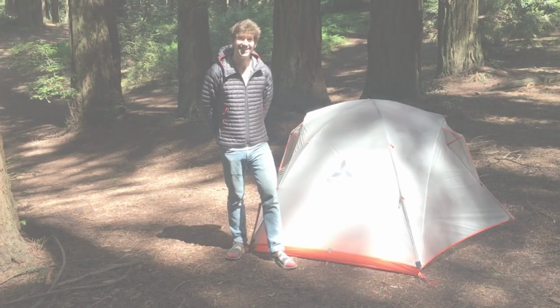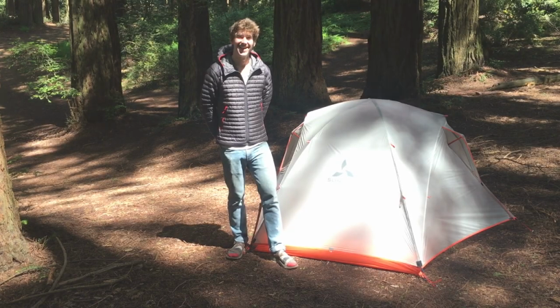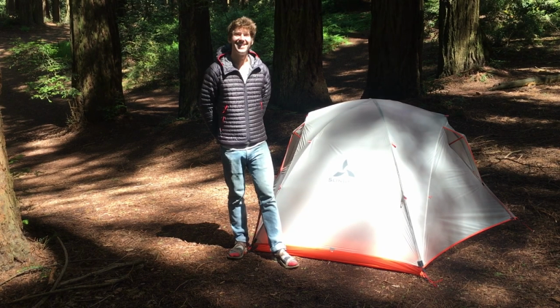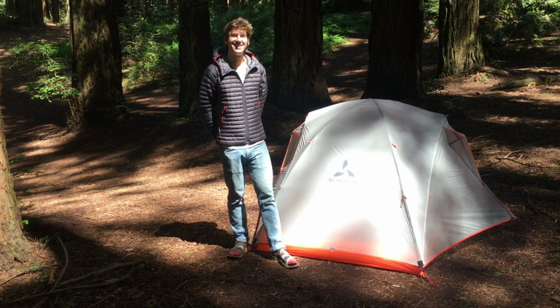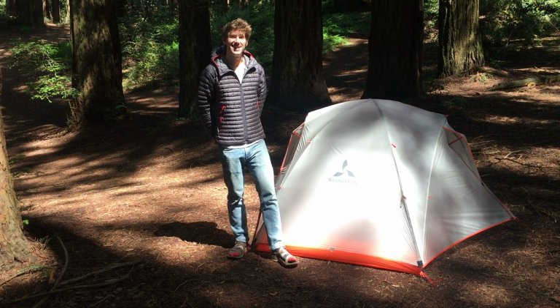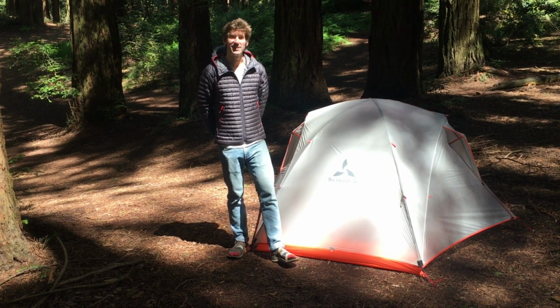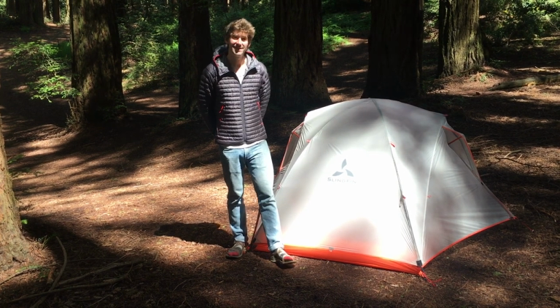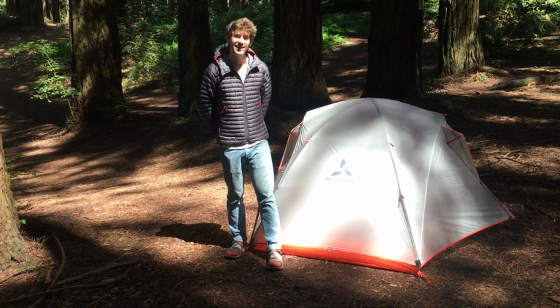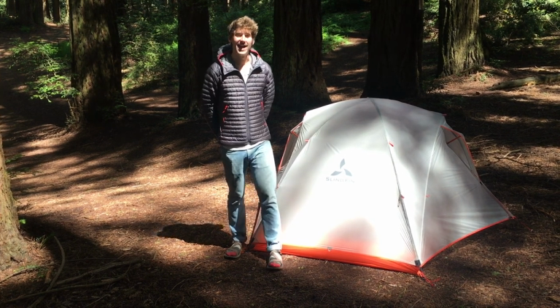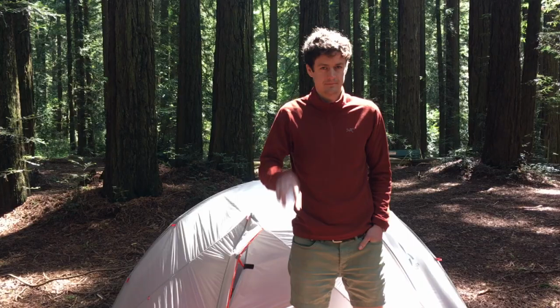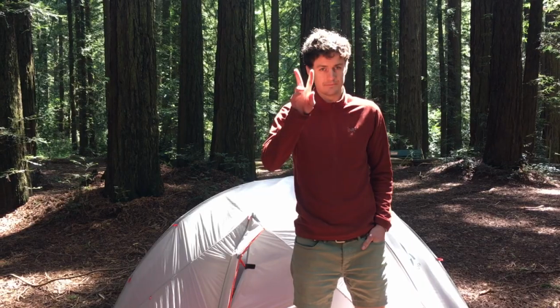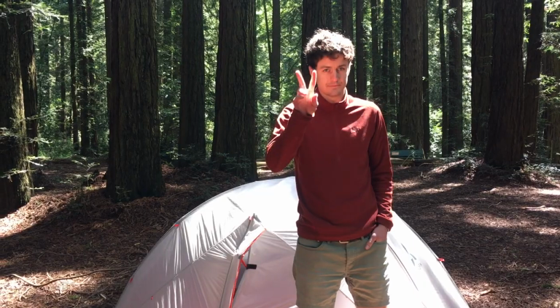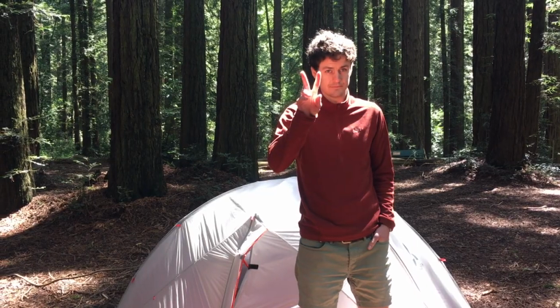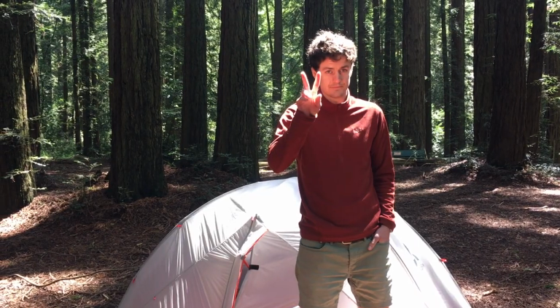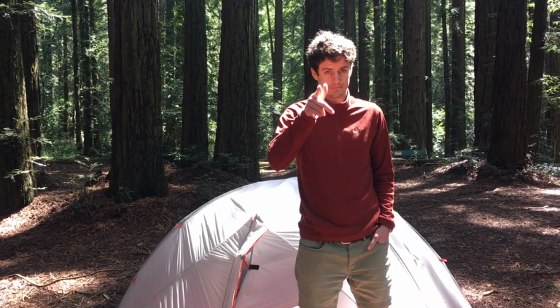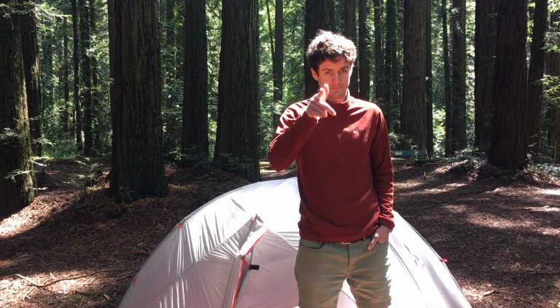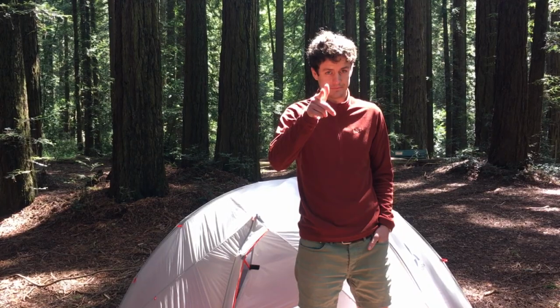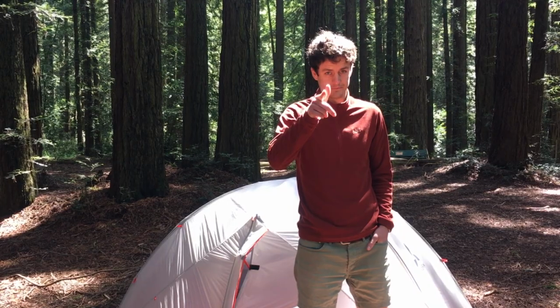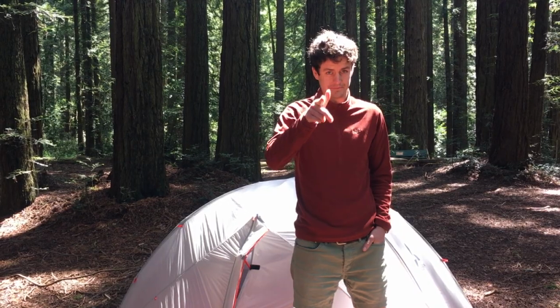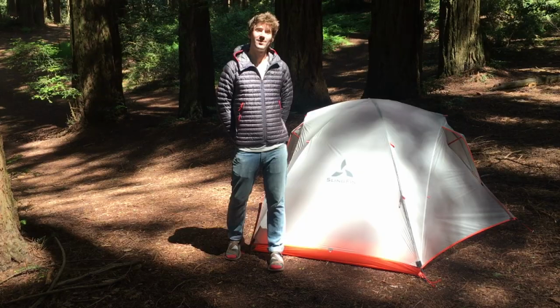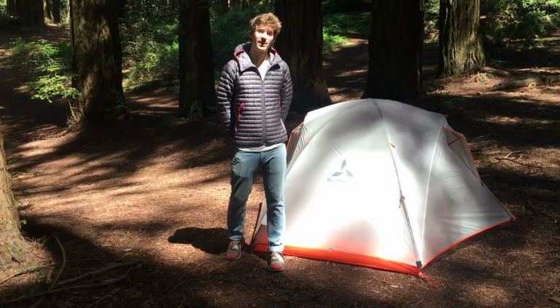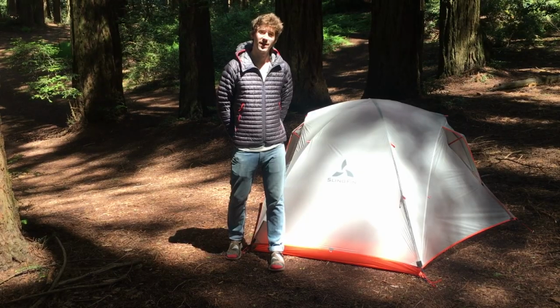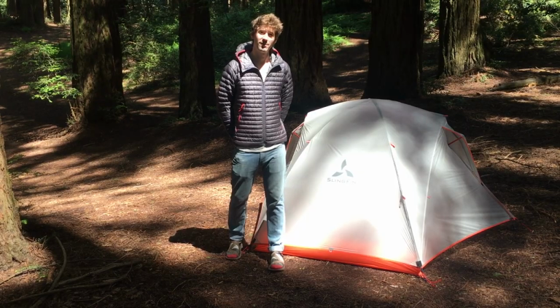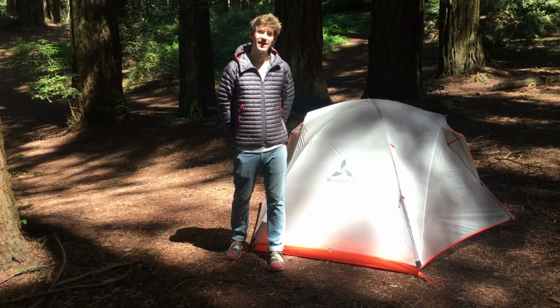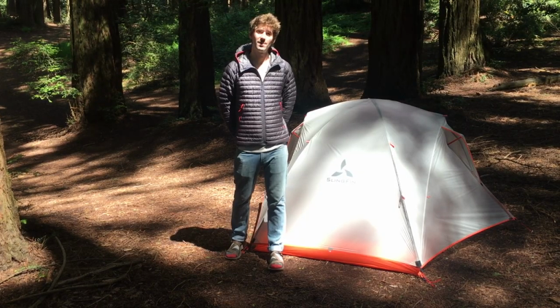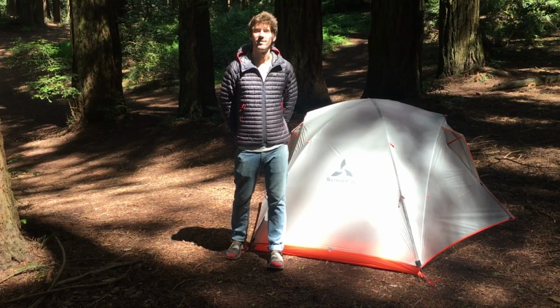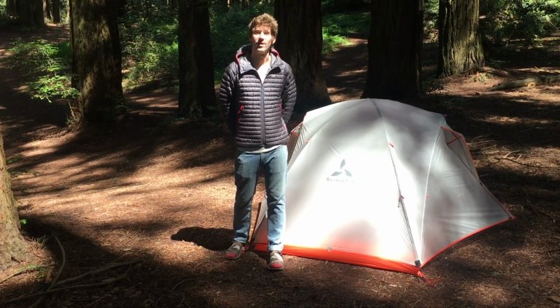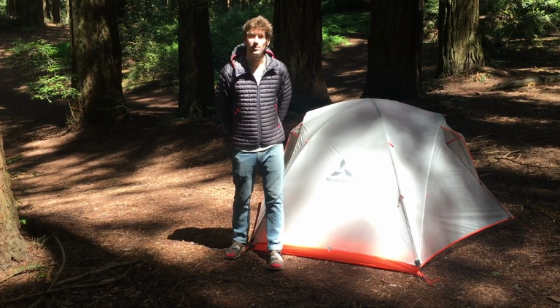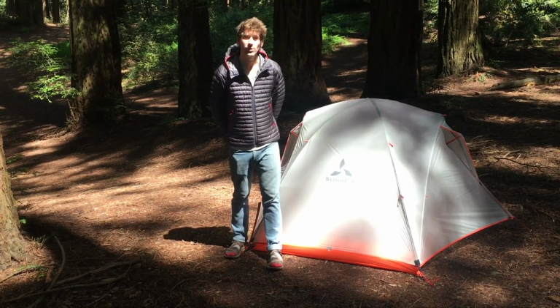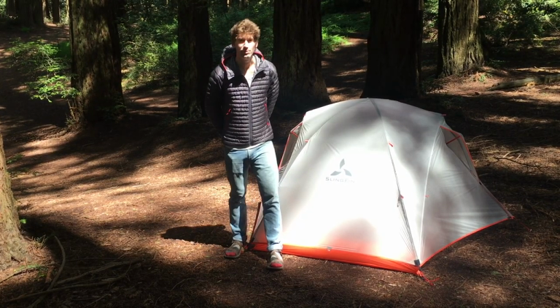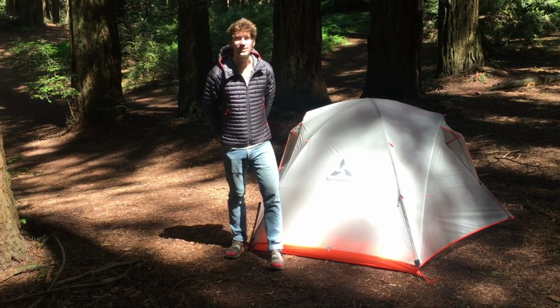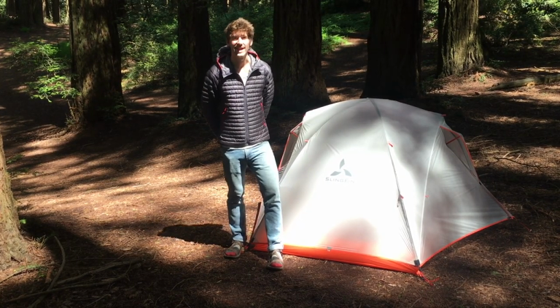Hey, this is Tim with Slingfin and this is my friend Dan. Today we're going to walk you through the setup of our Portal two-person tent.